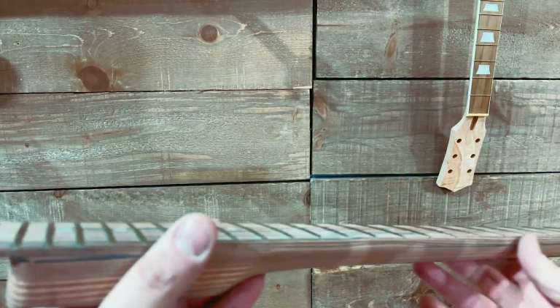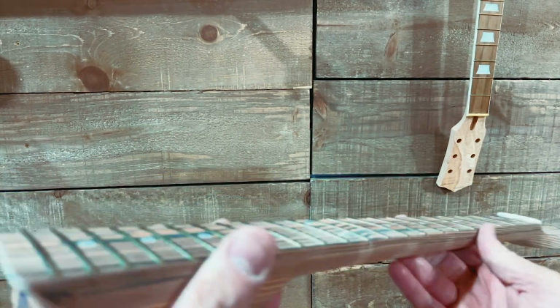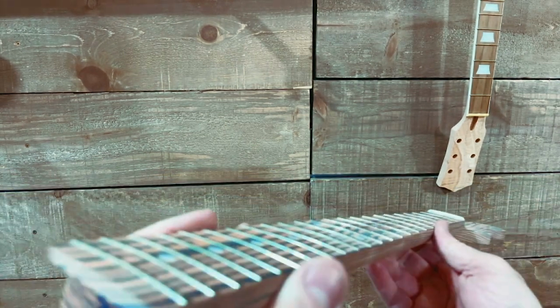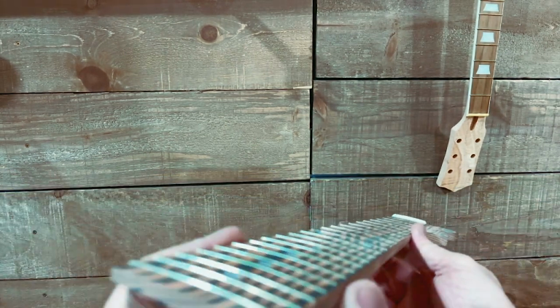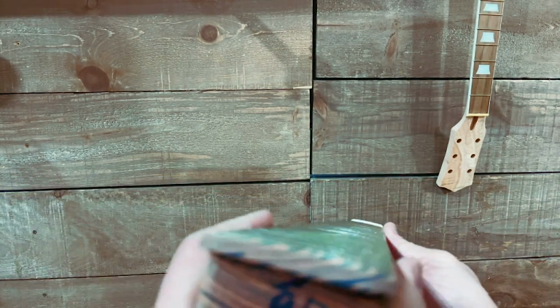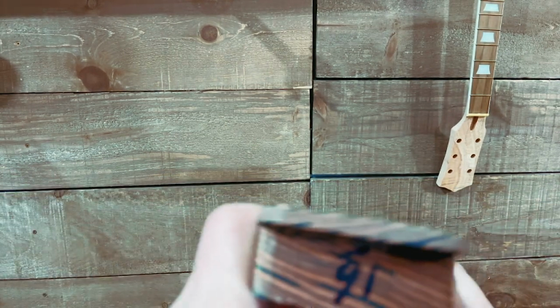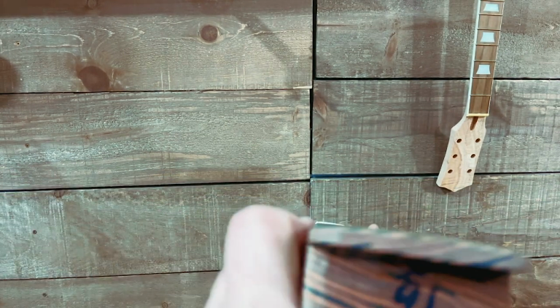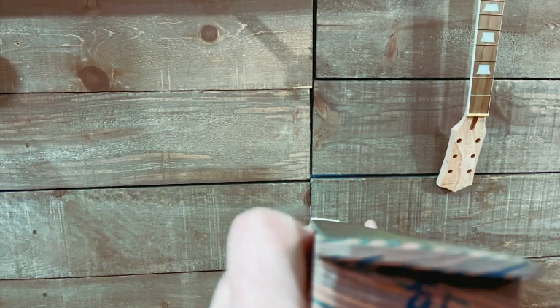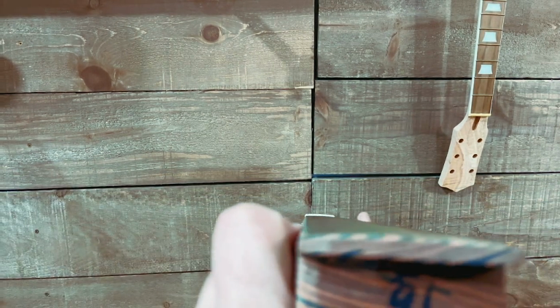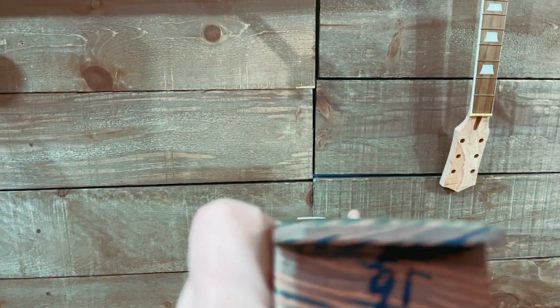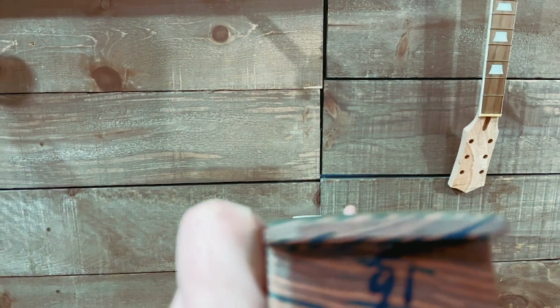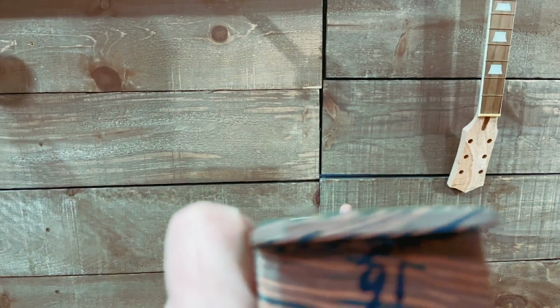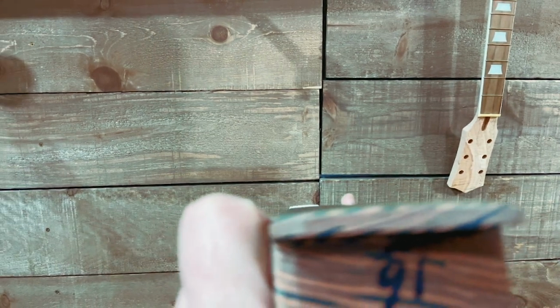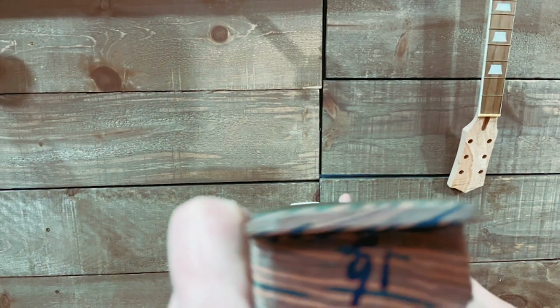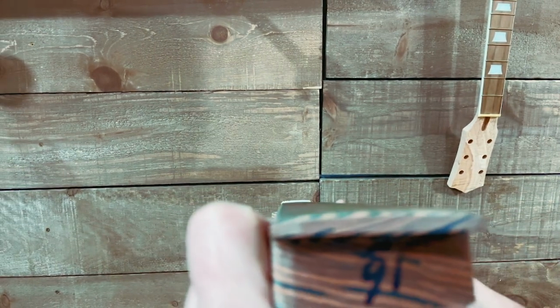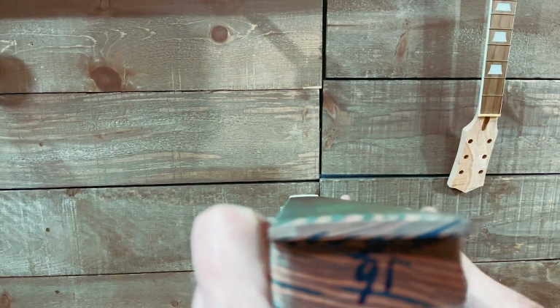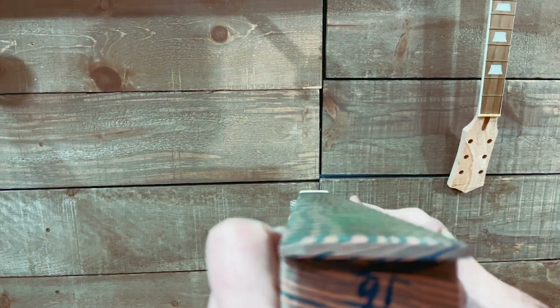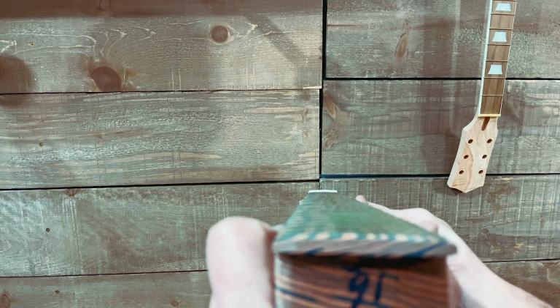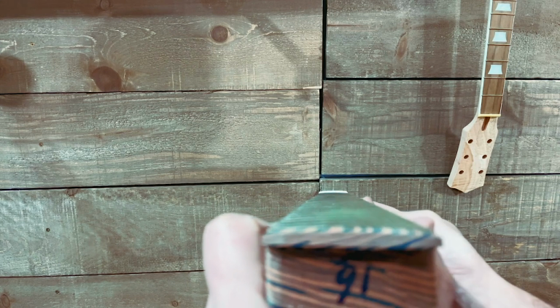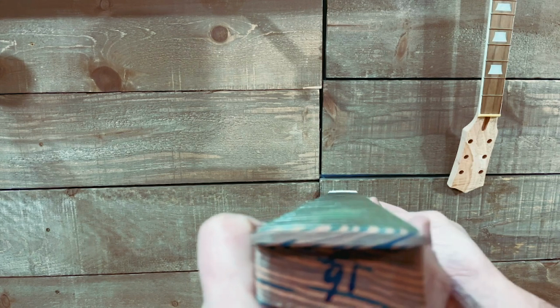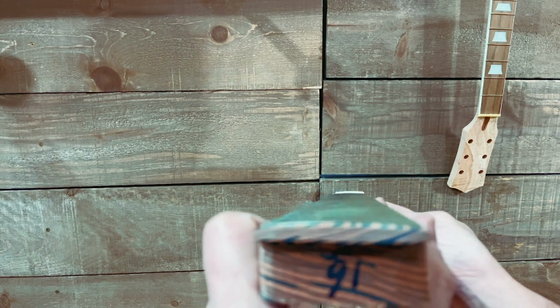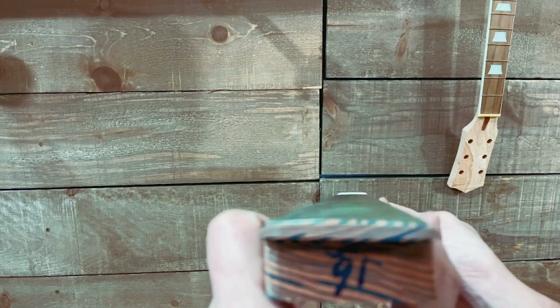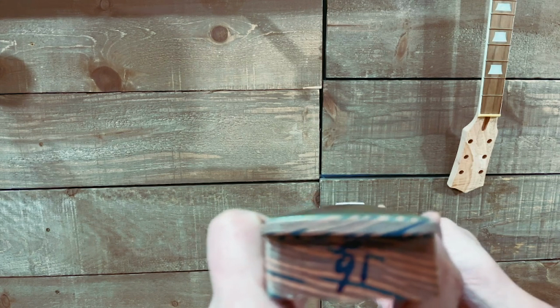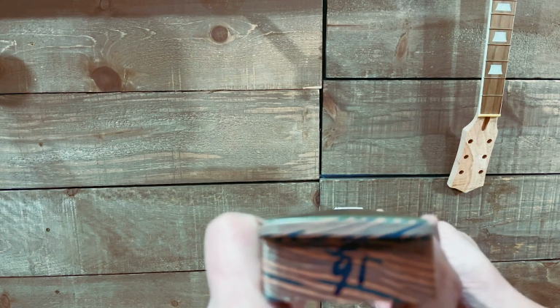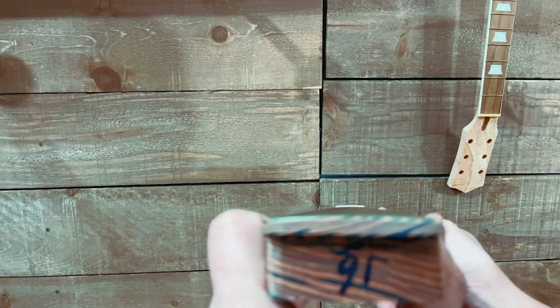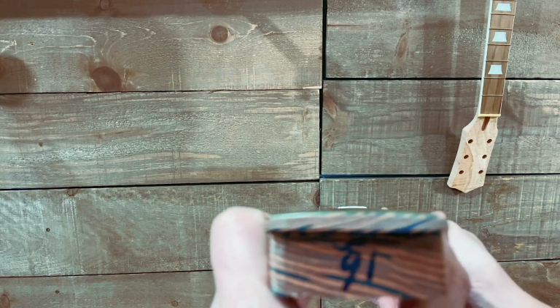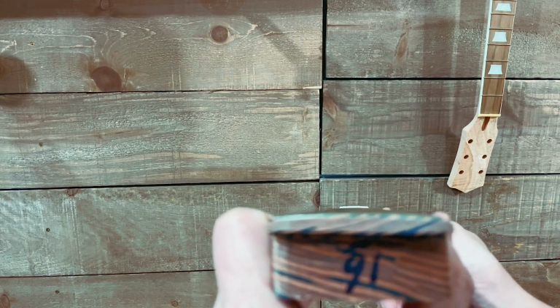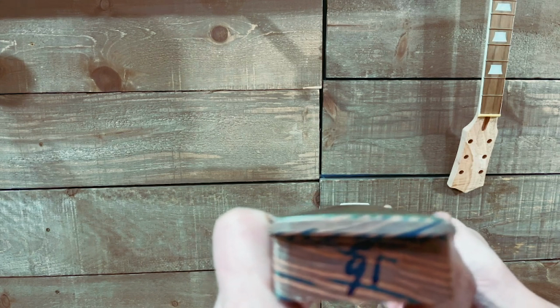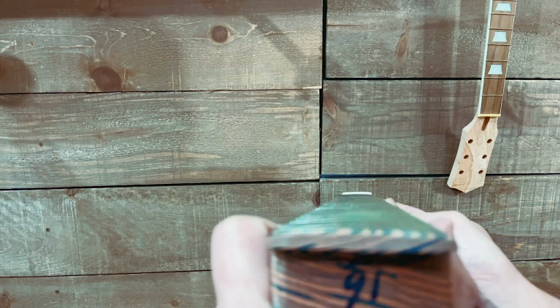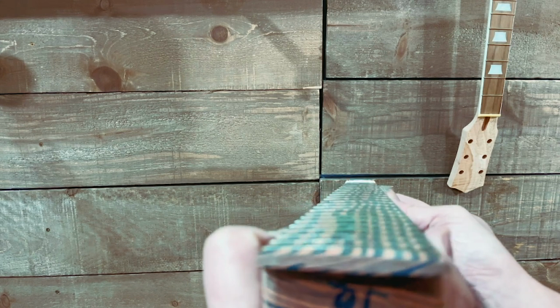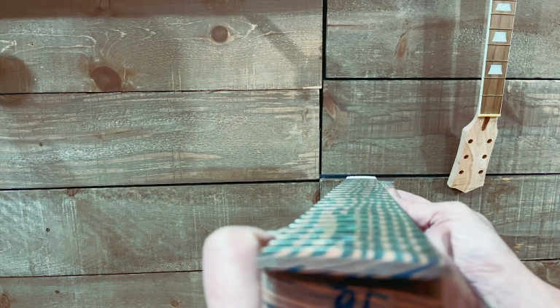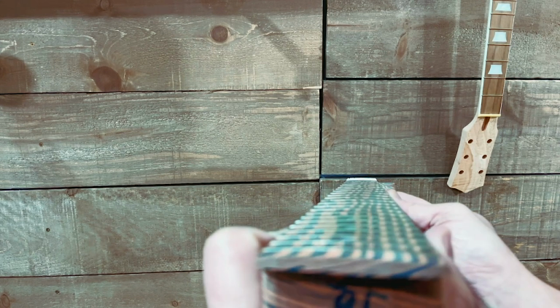I don't know — does that look twisted to you guys? Should be okay.